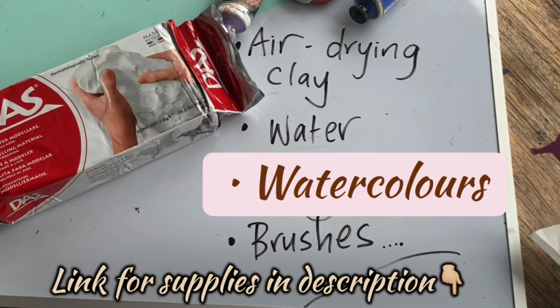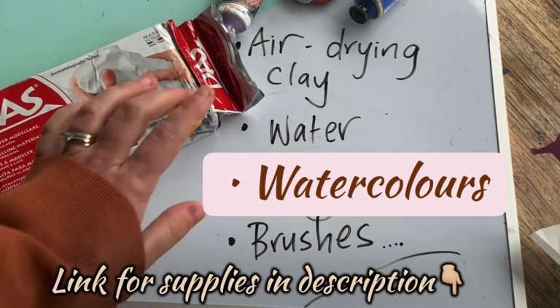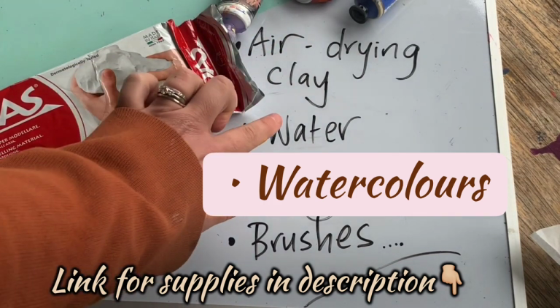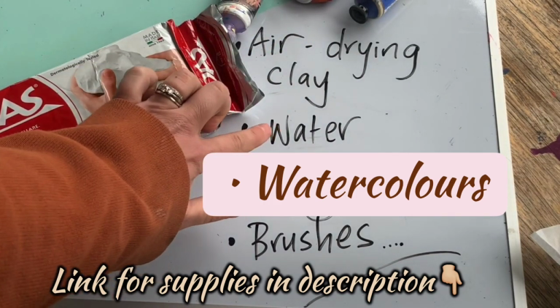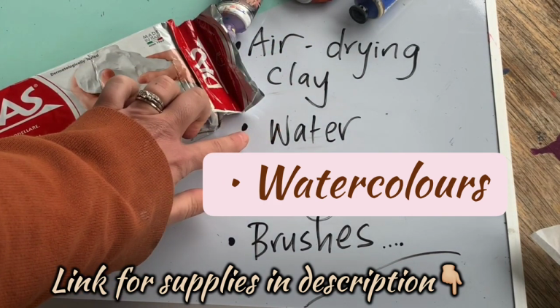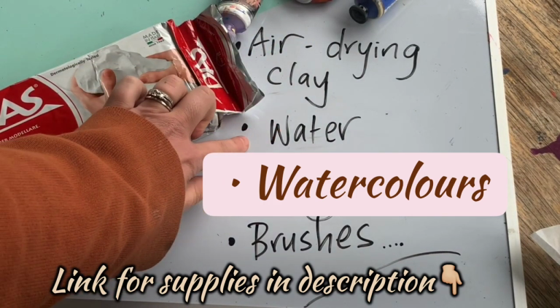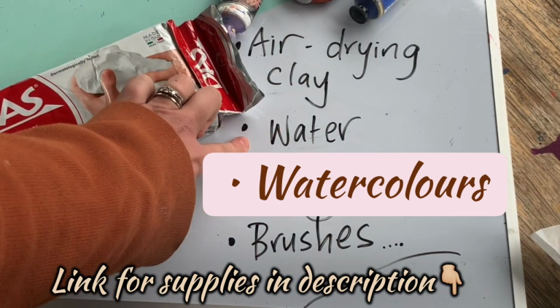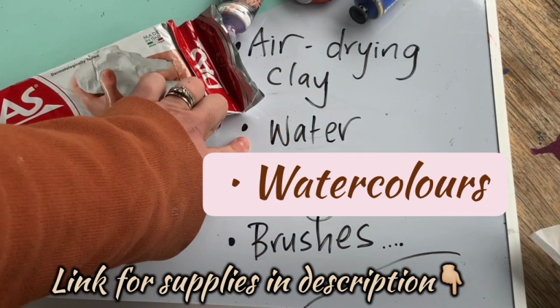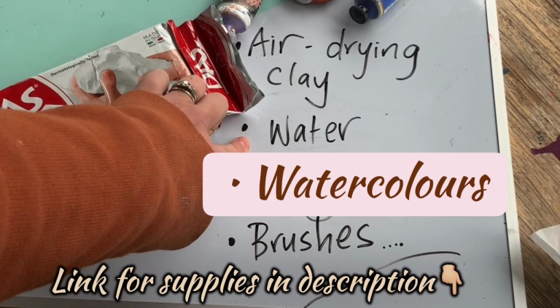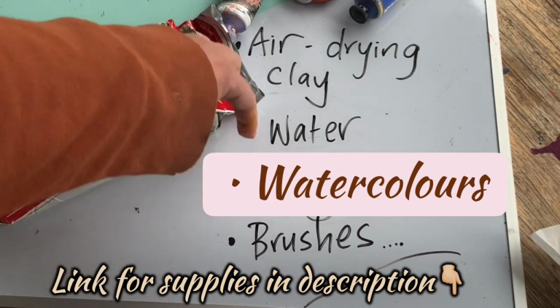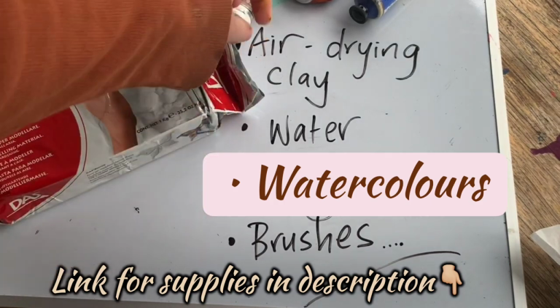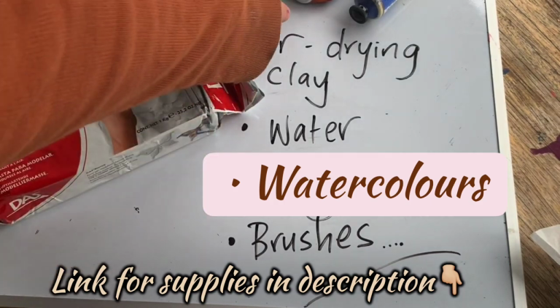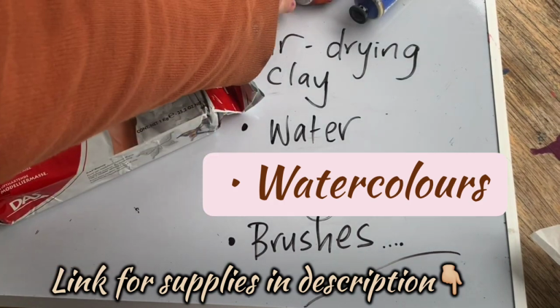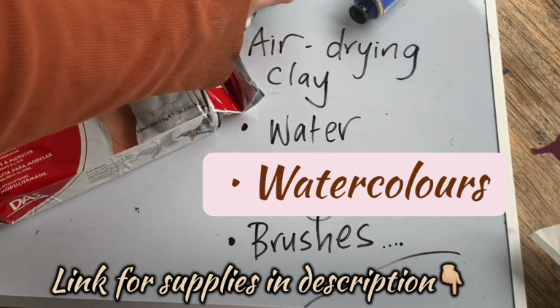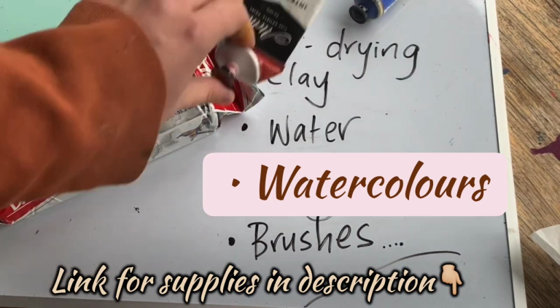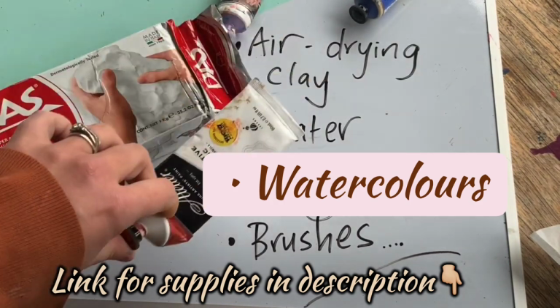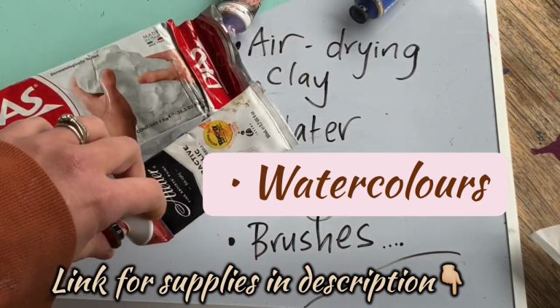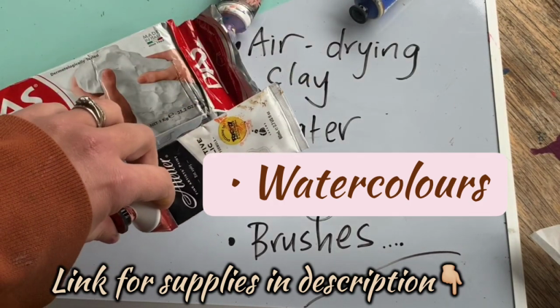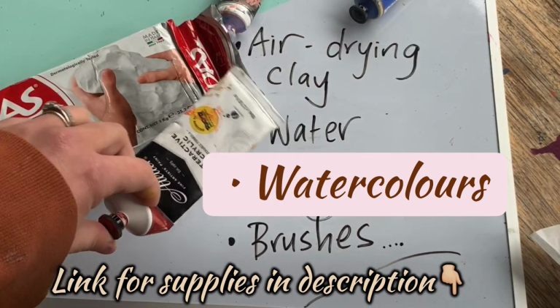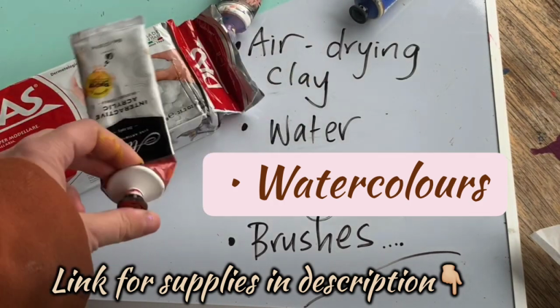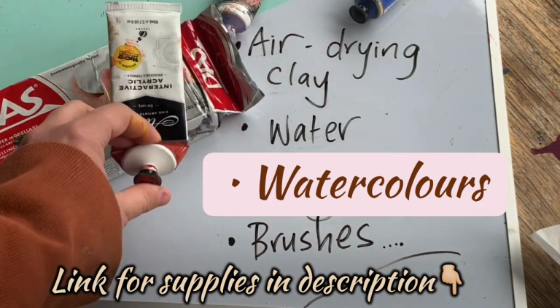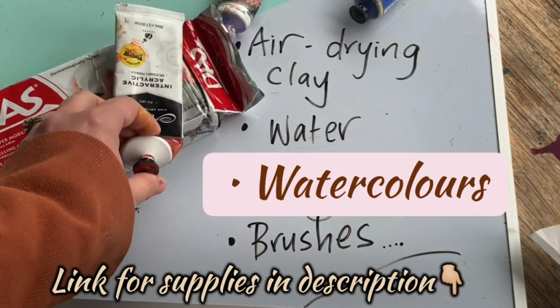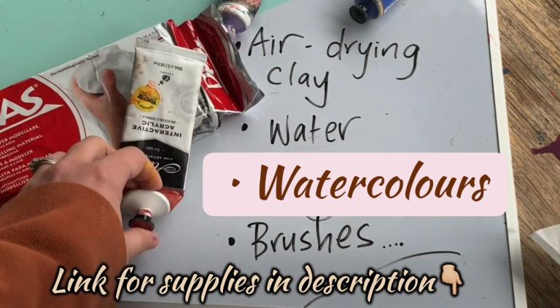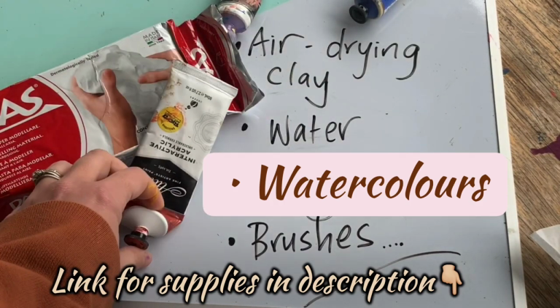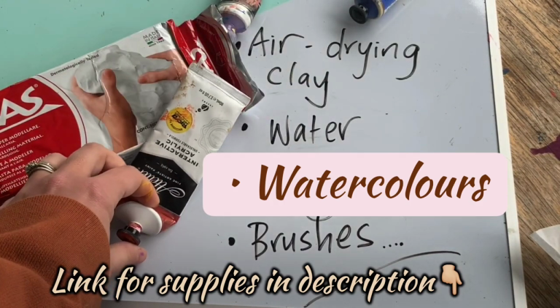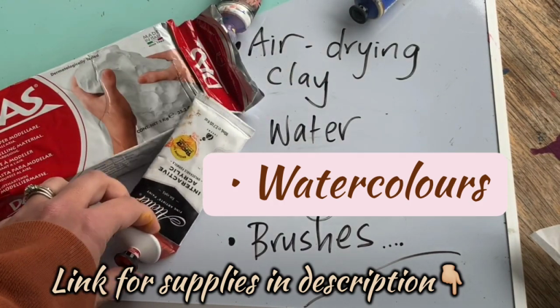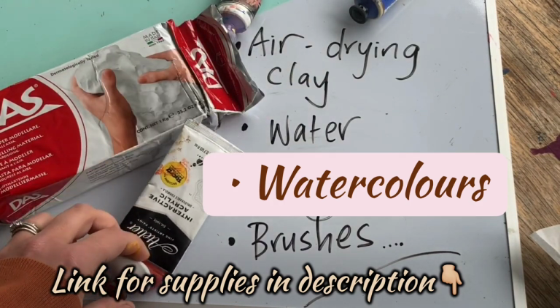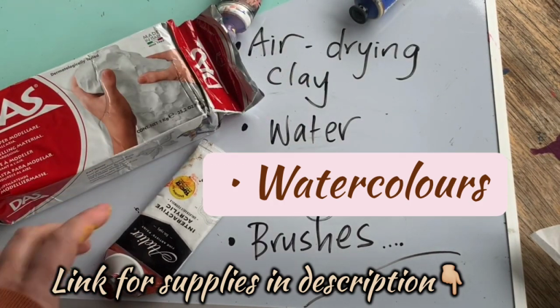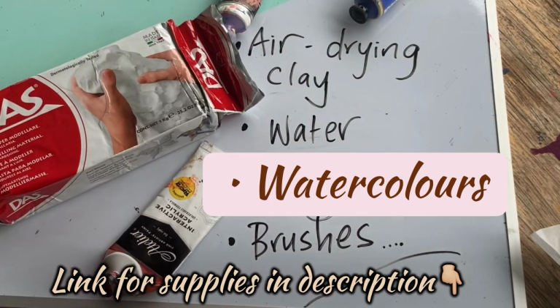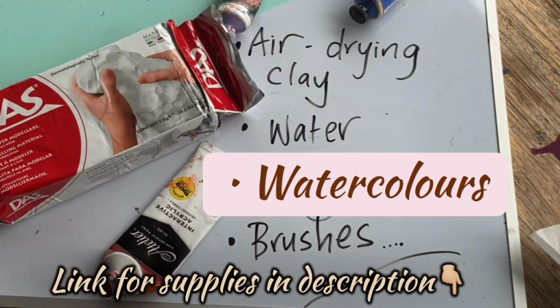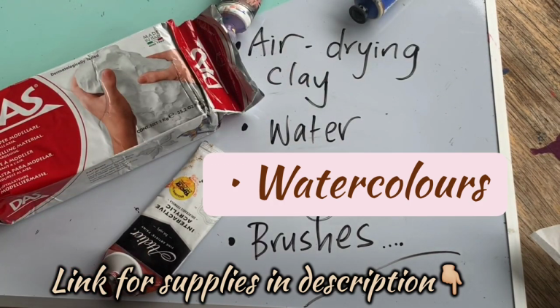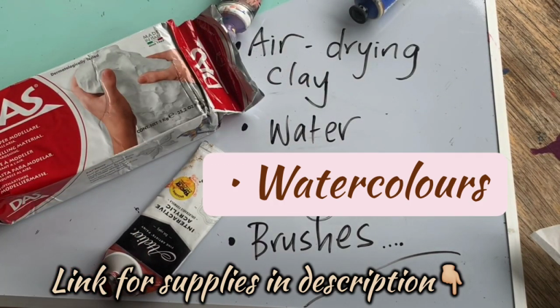You'll also need some clean water, some paints to decorate, and some brushes as well. Let's get started.